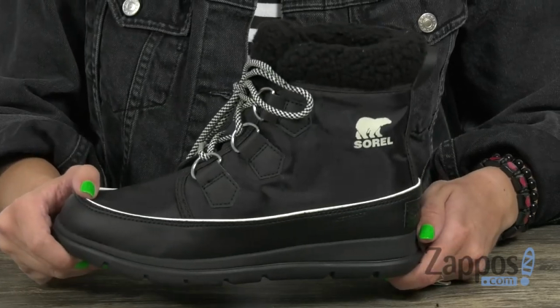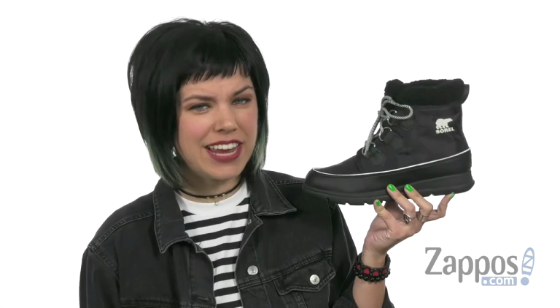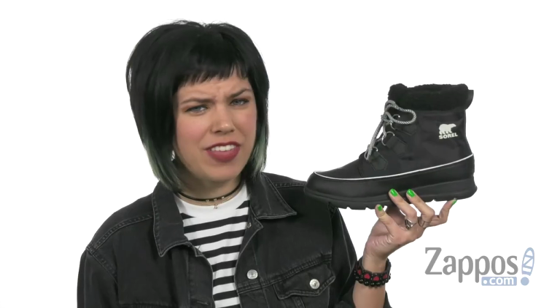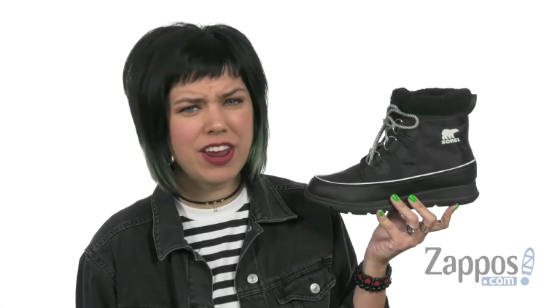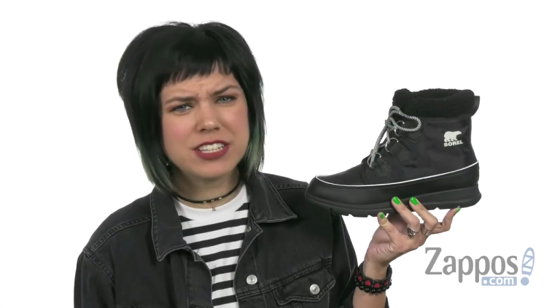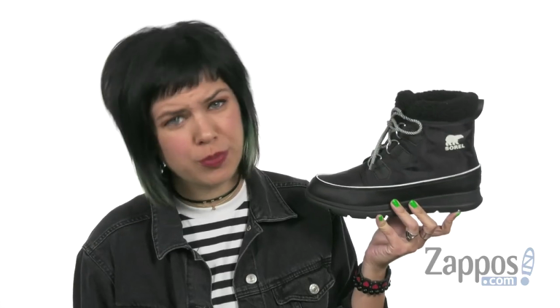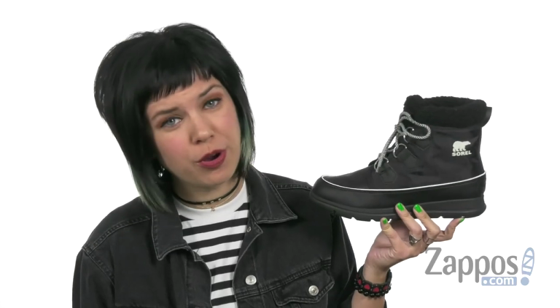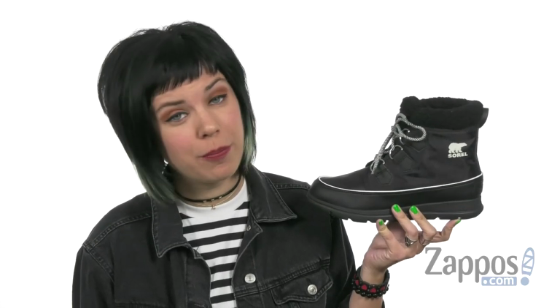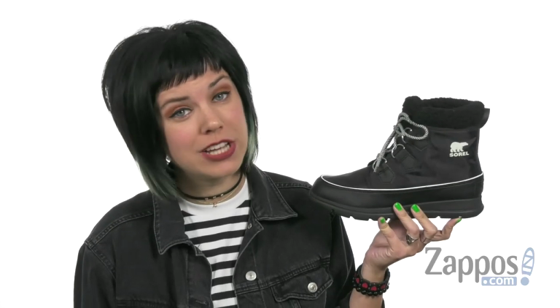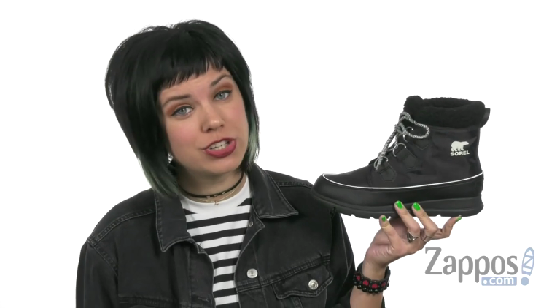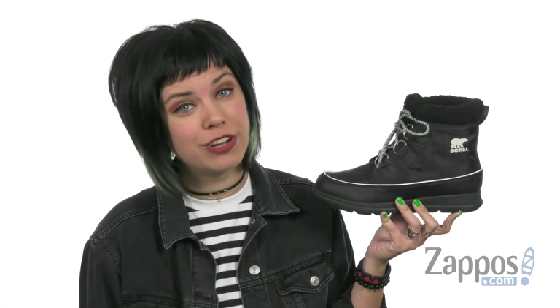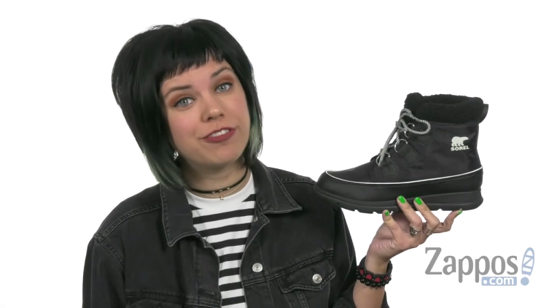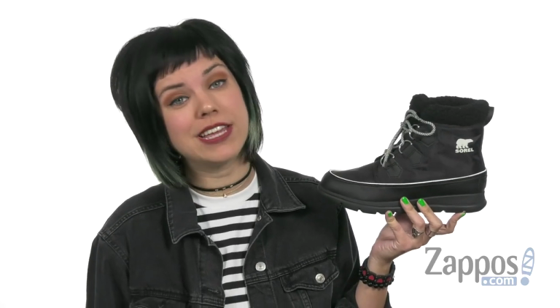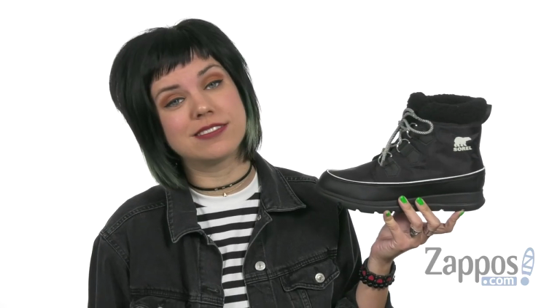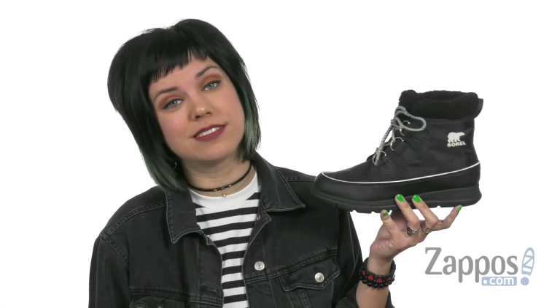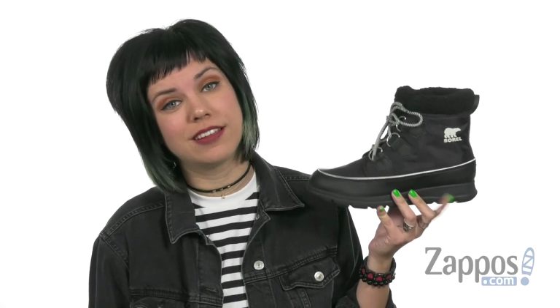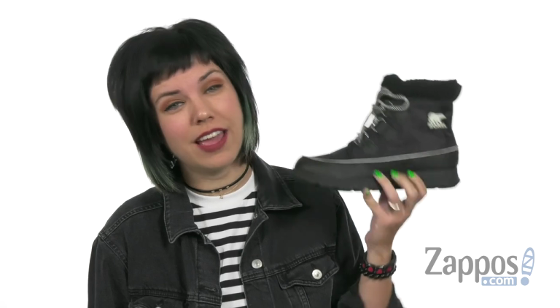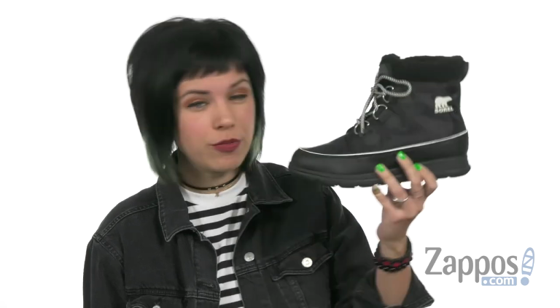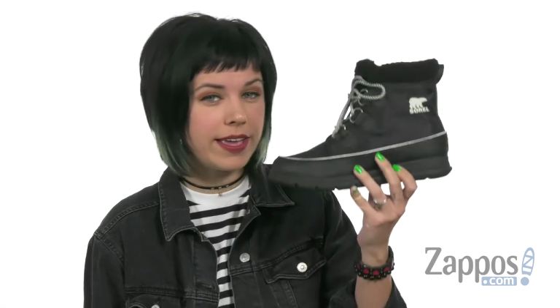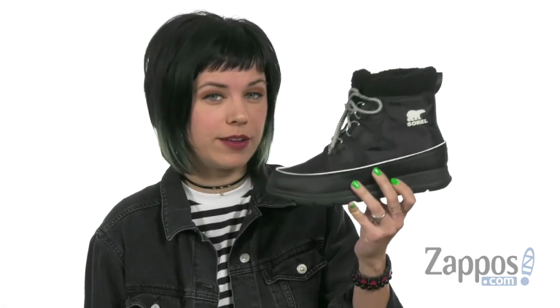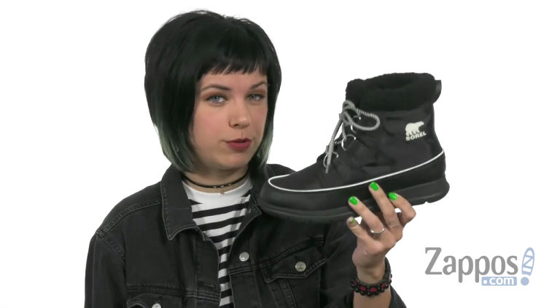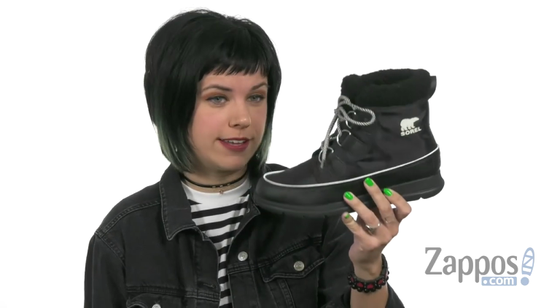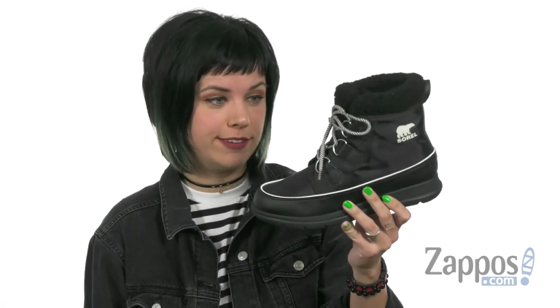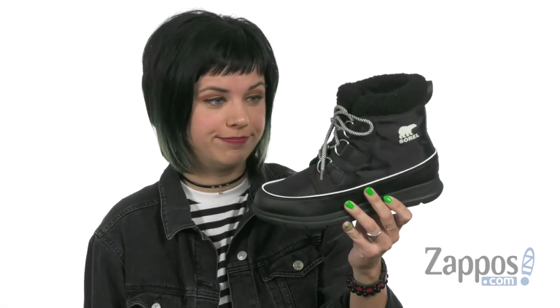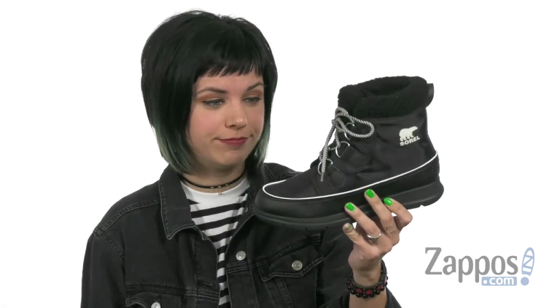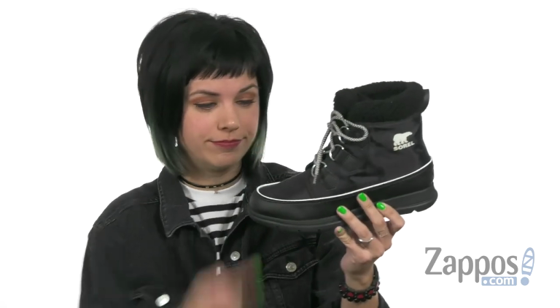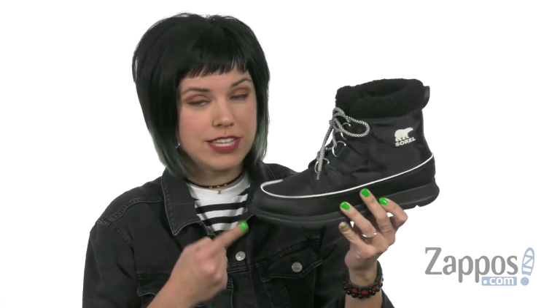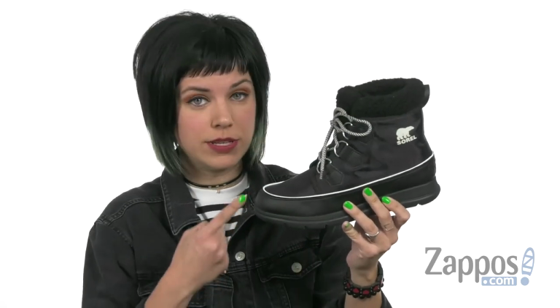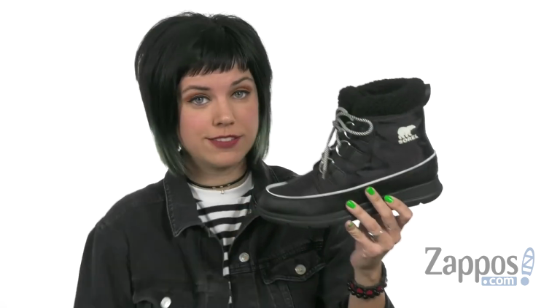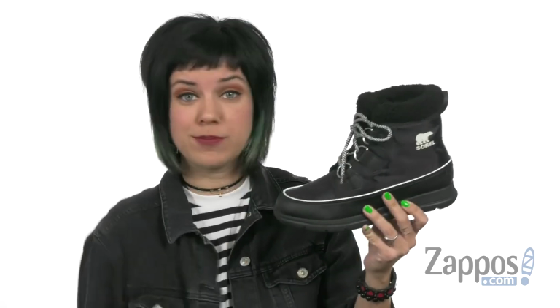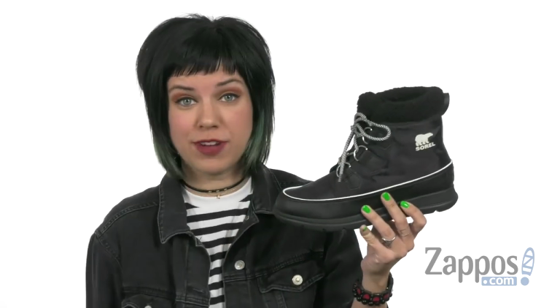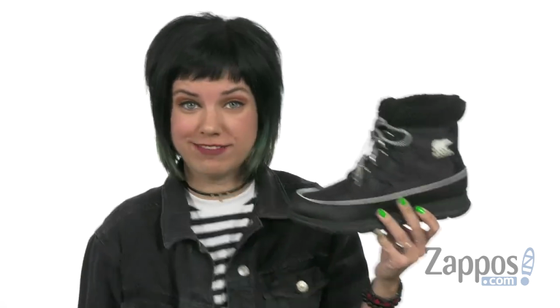Get out there and explore, but make sure your feet have the right kind of boots on. These ones from Sorelle.